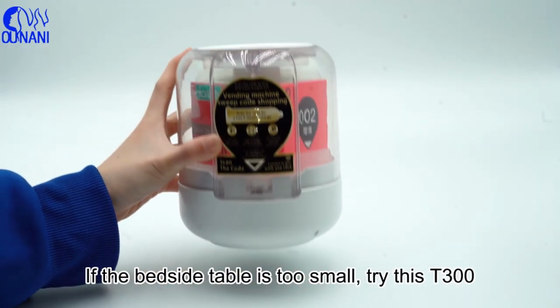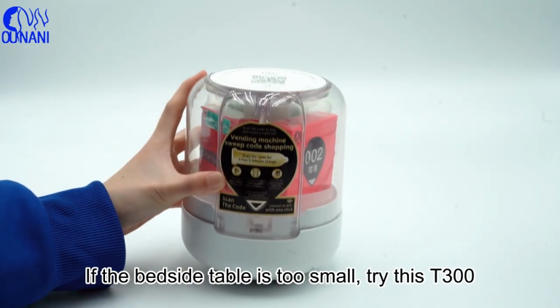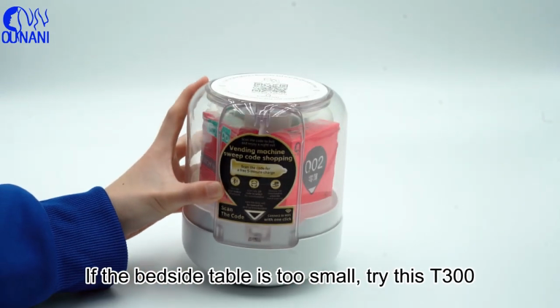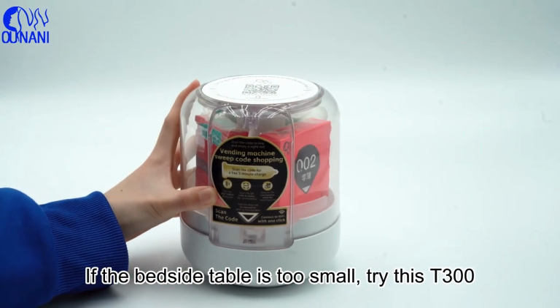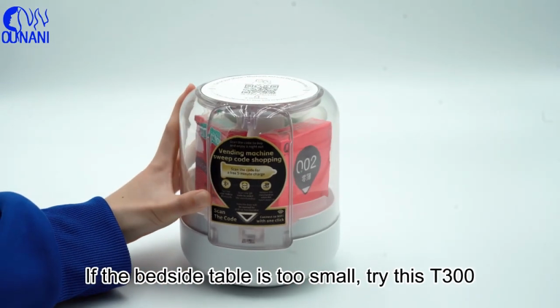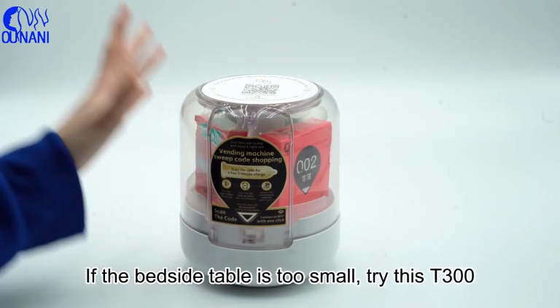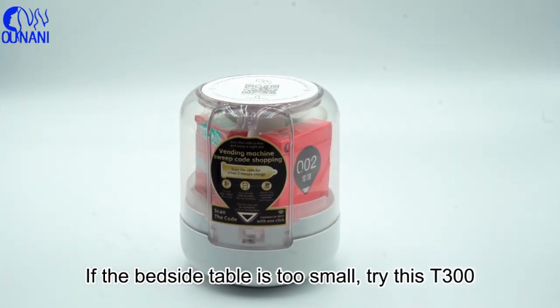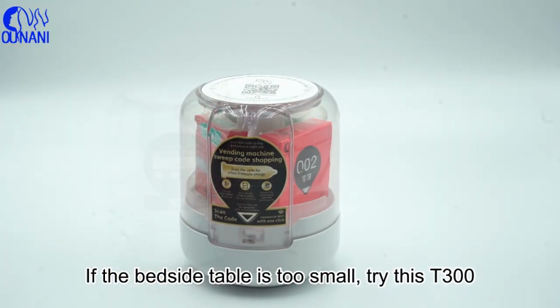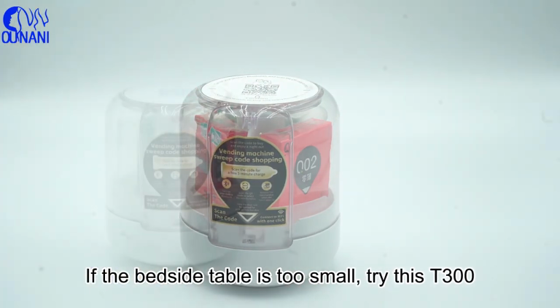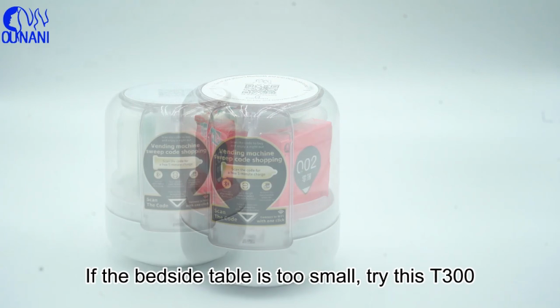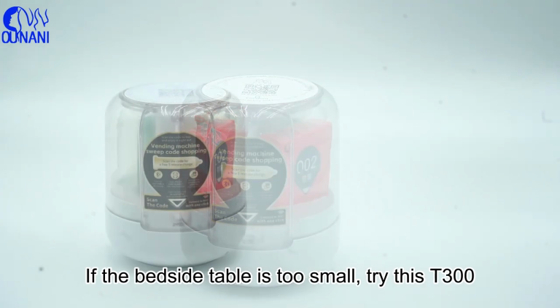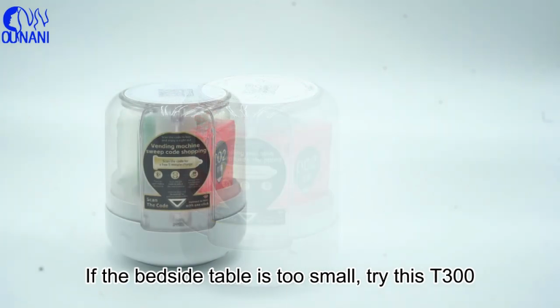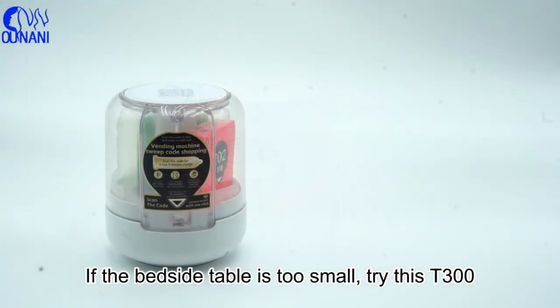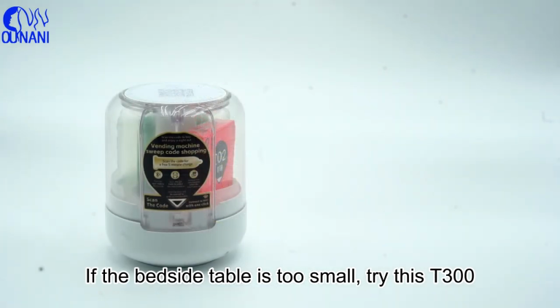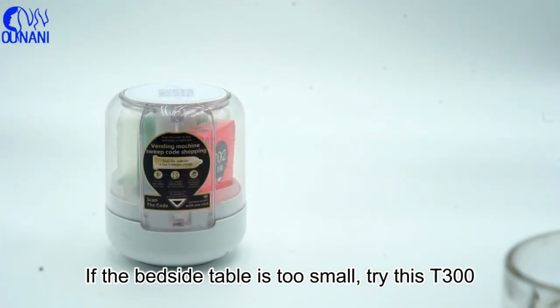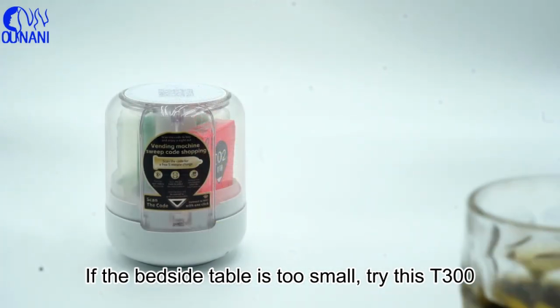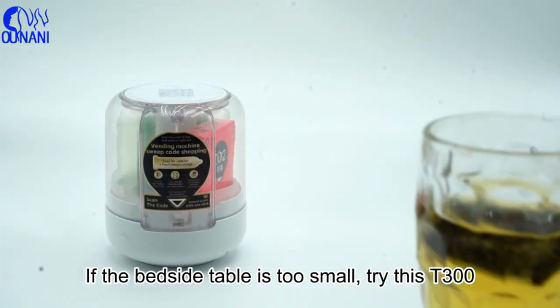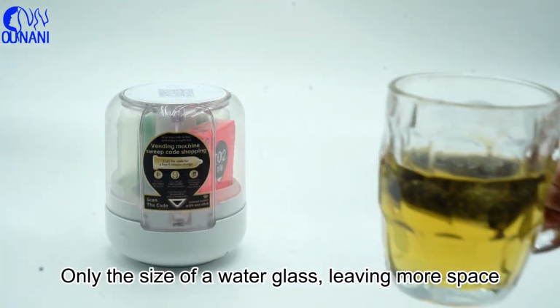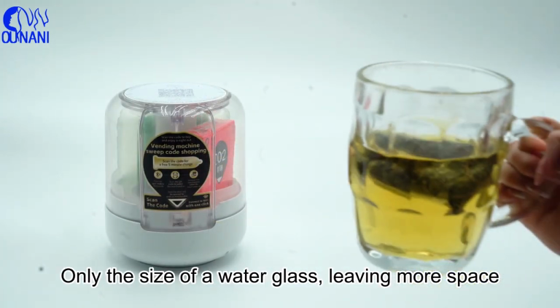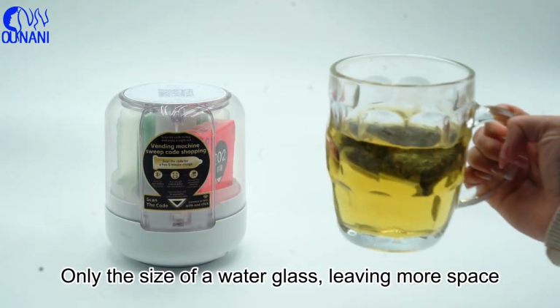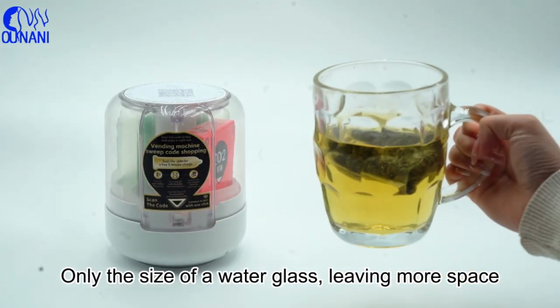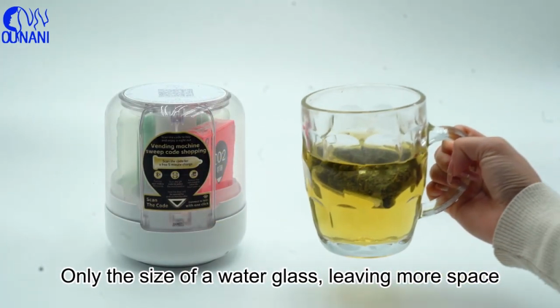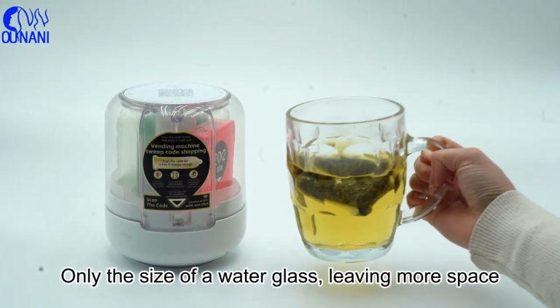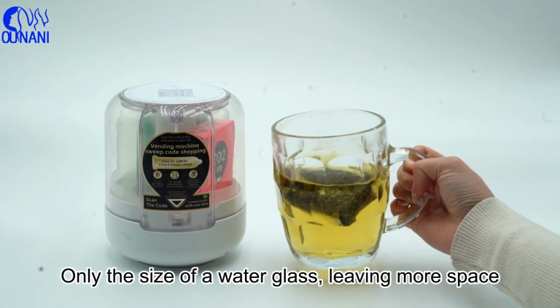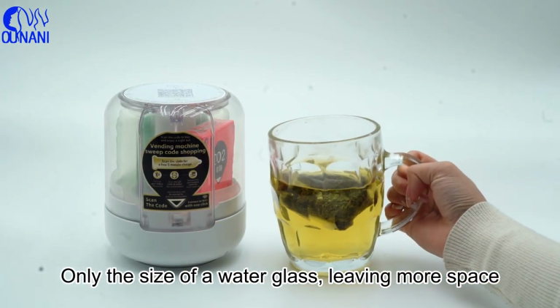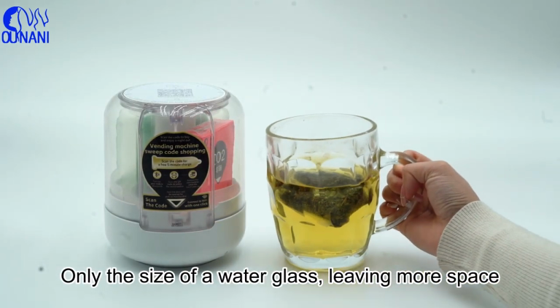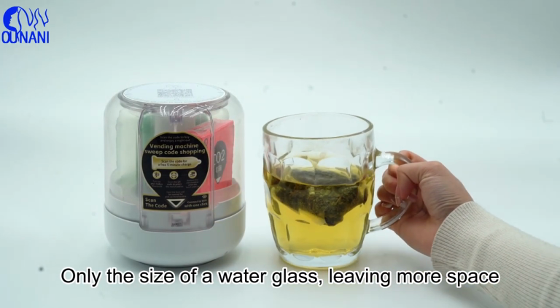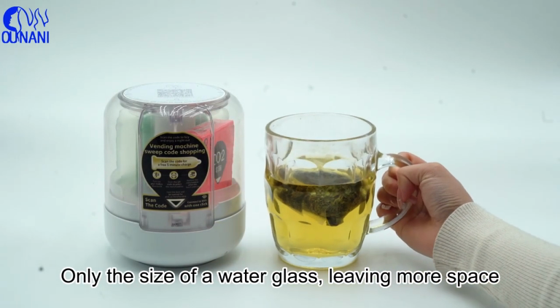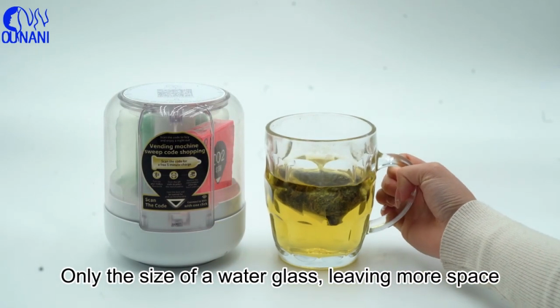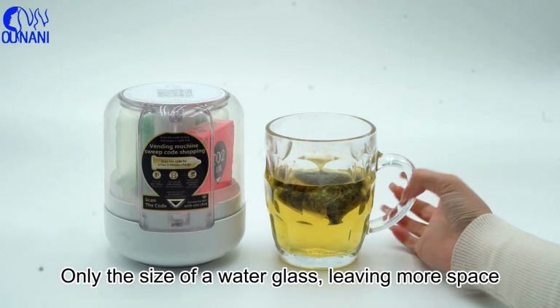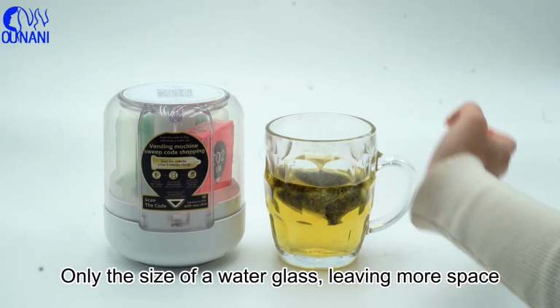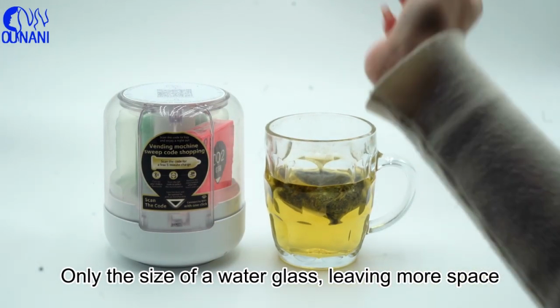If the bedside table is too small, try this tea stand back — only the size of a water glass, leaving more space.